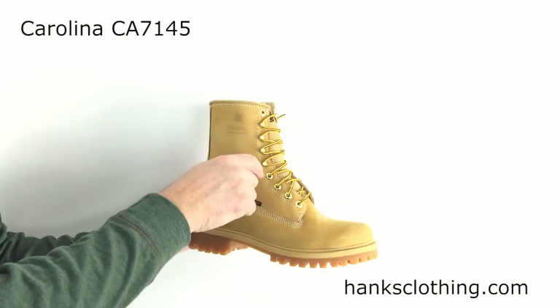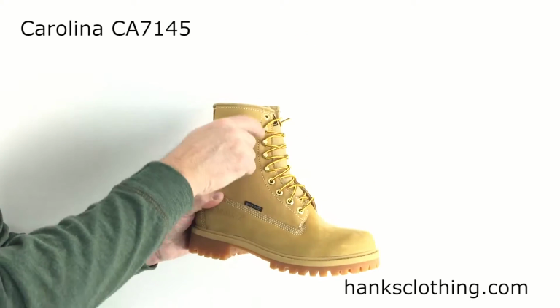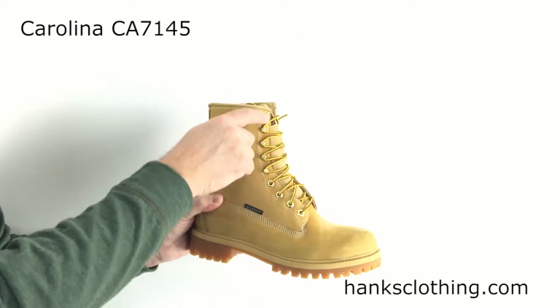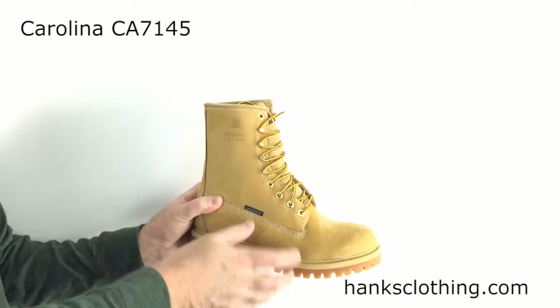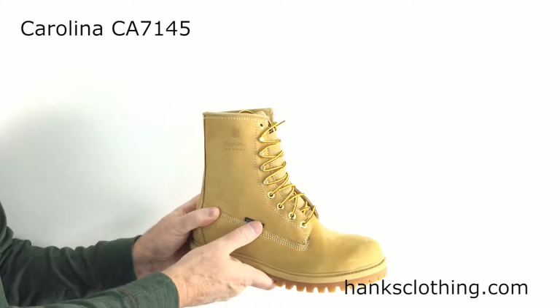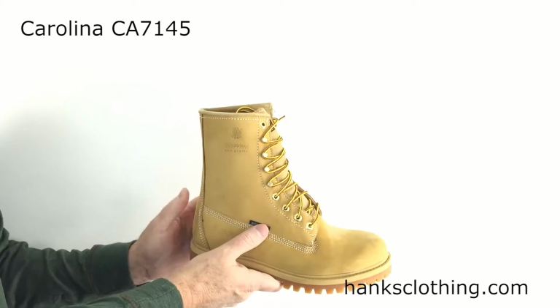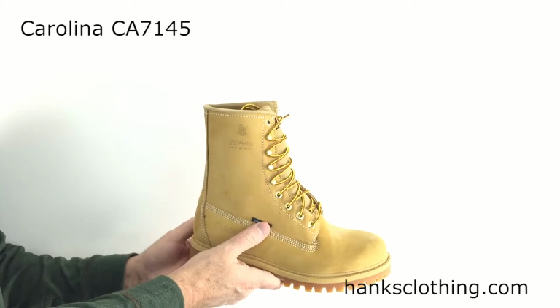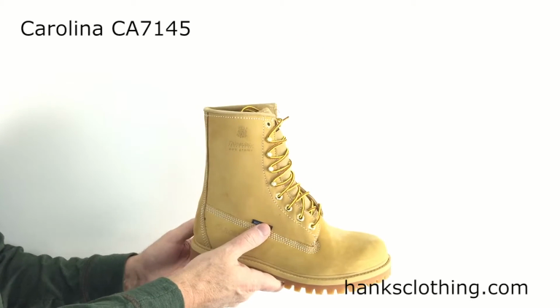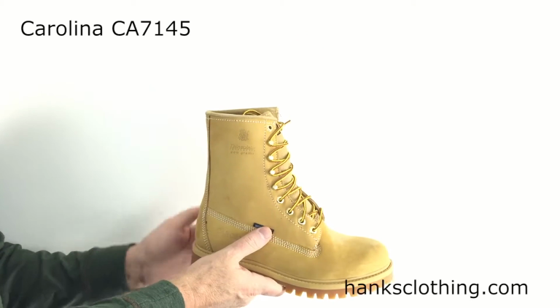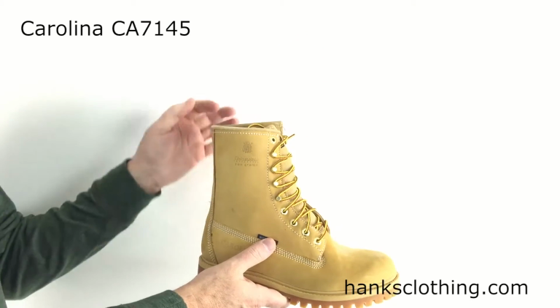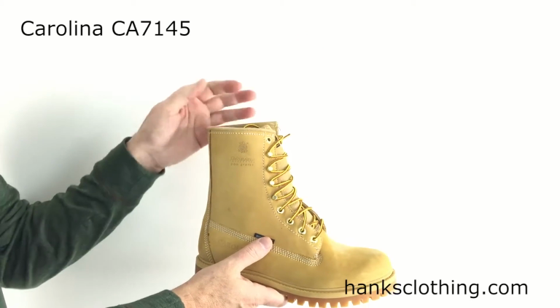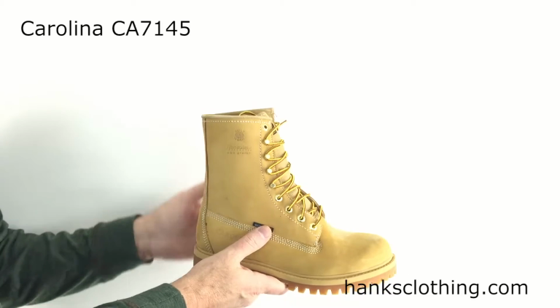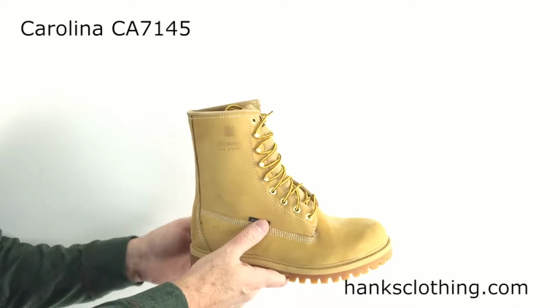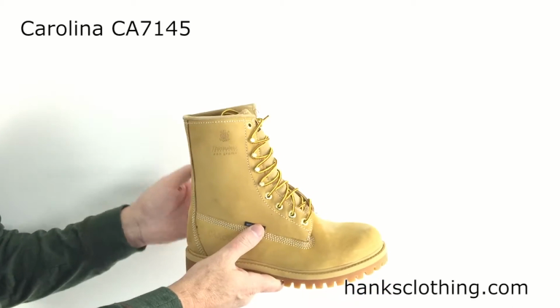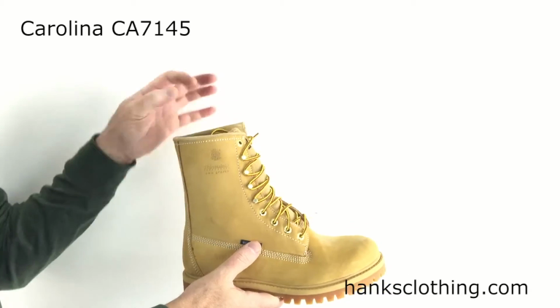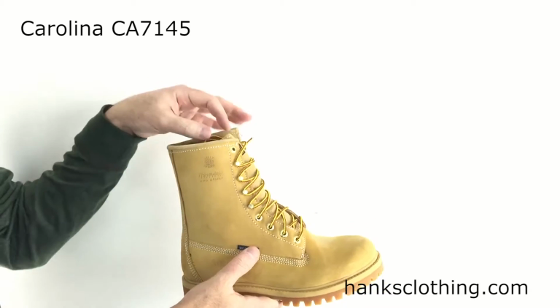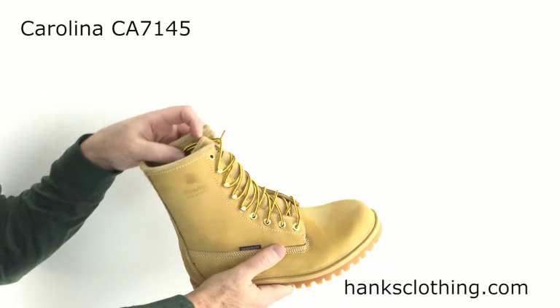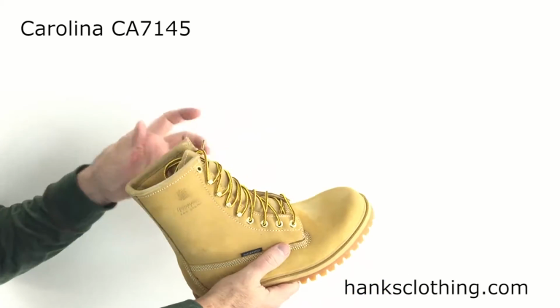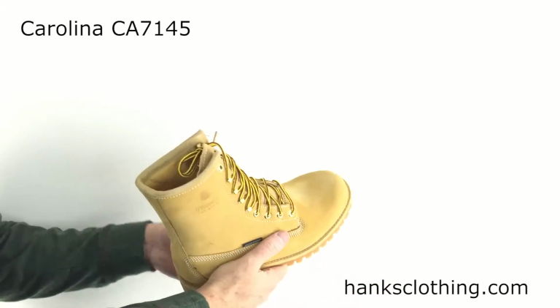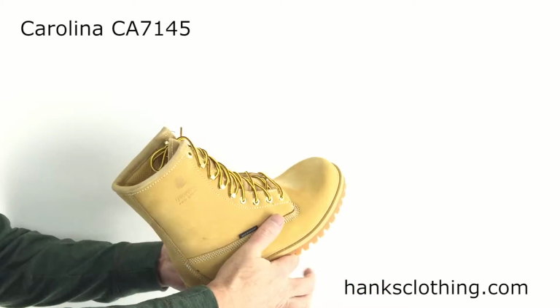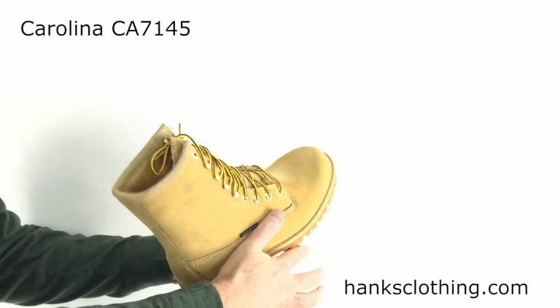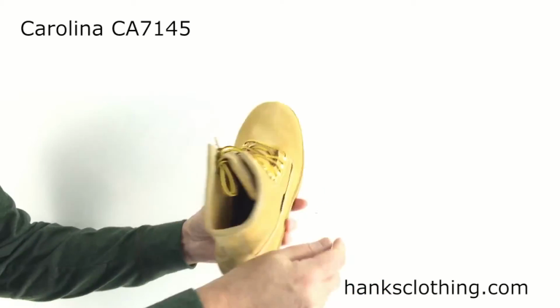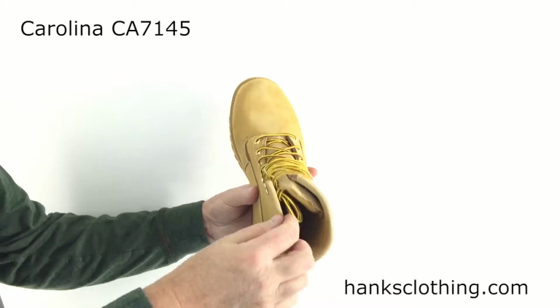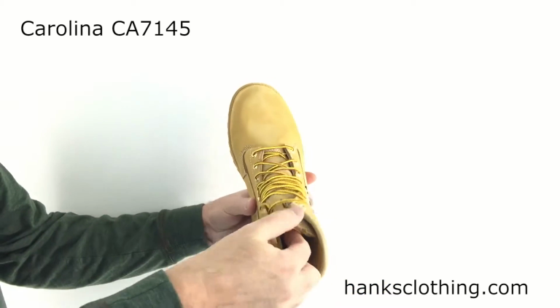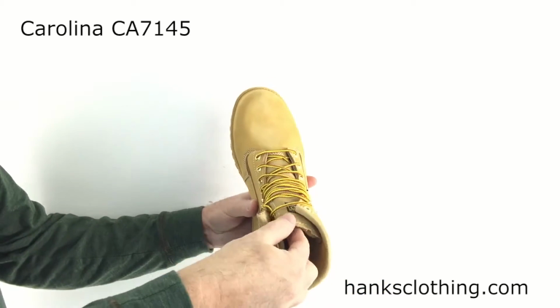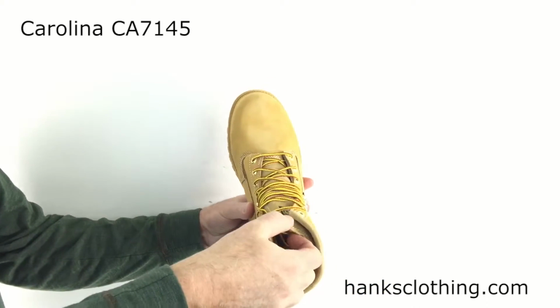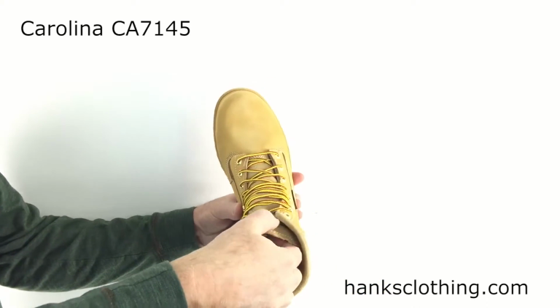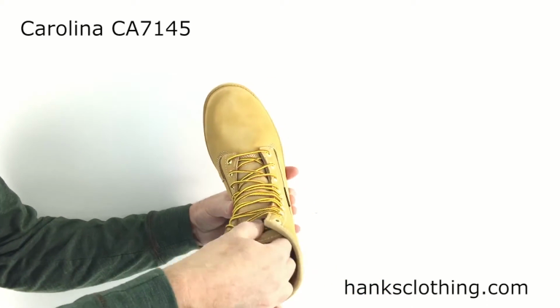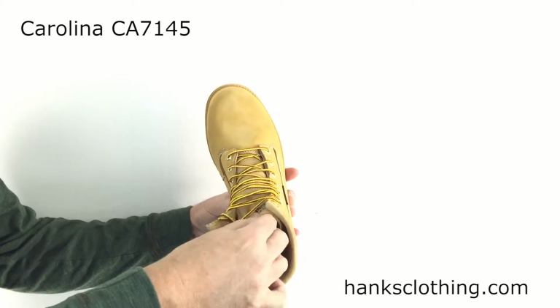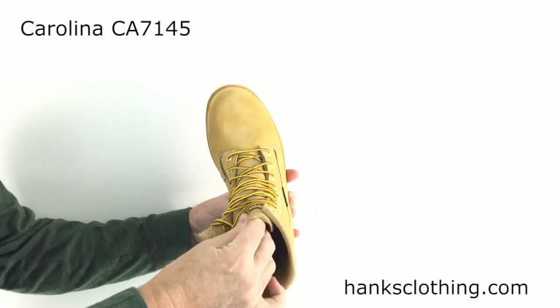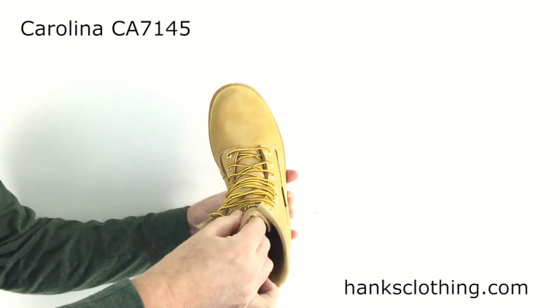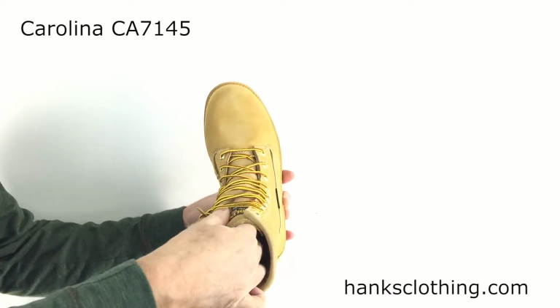It's got your speed laces at the top there, just a plain band on the top, and it does have a nice padded tongue on it.